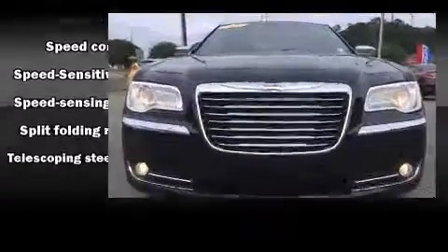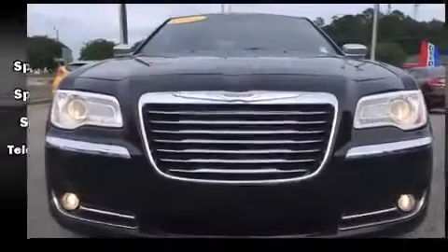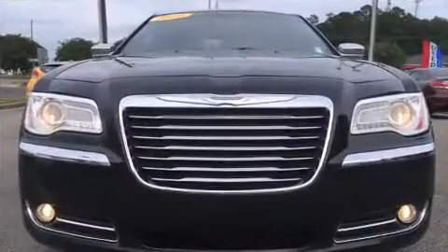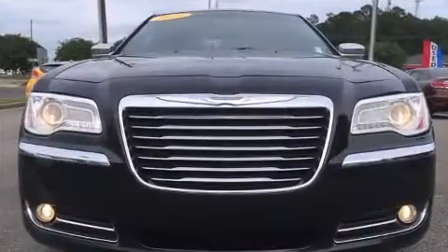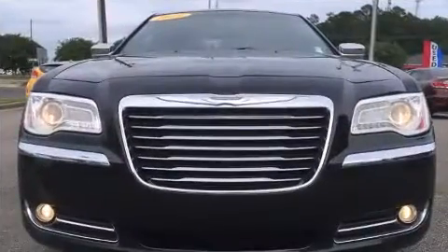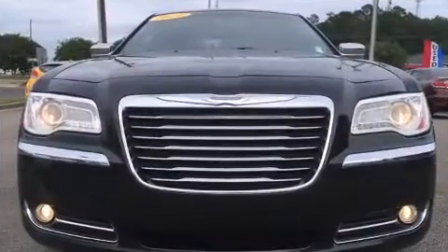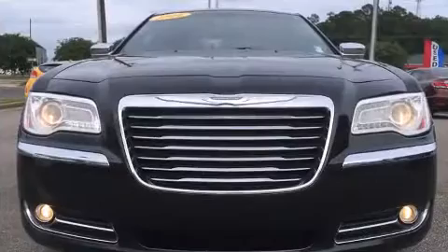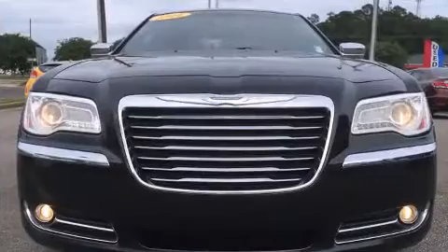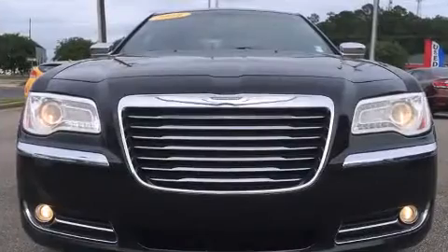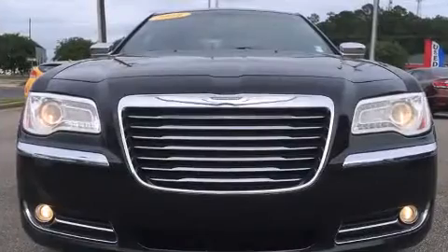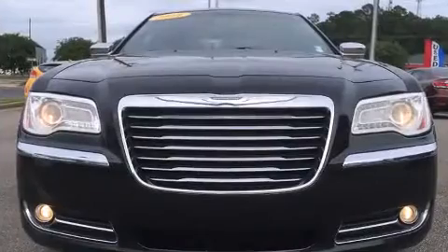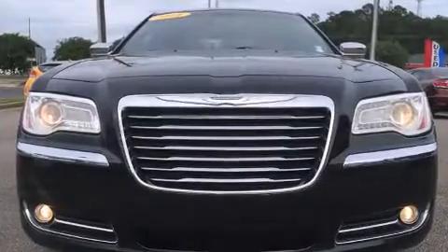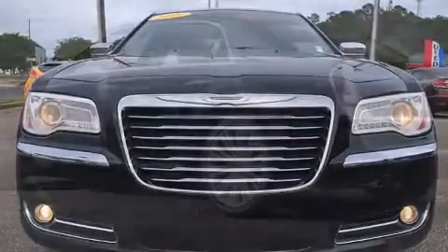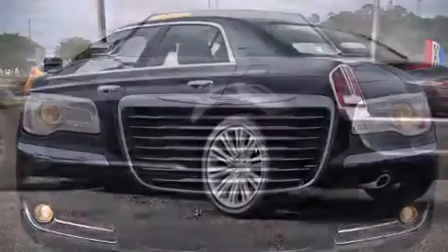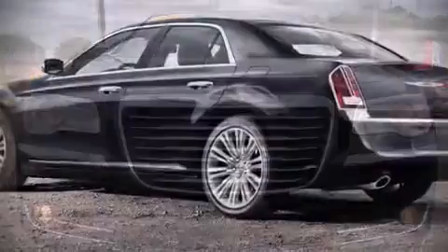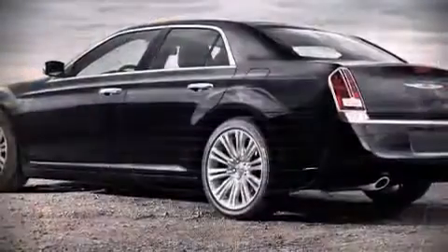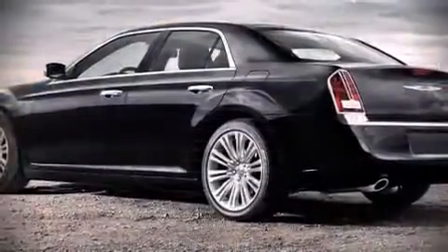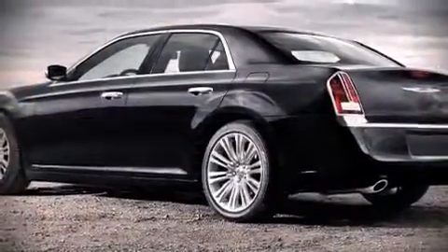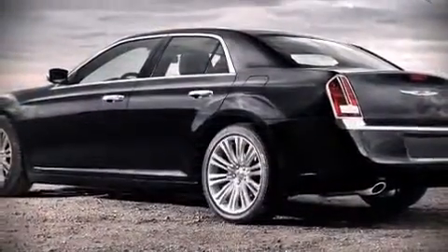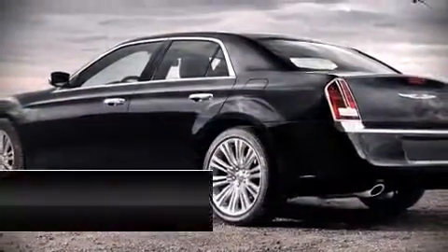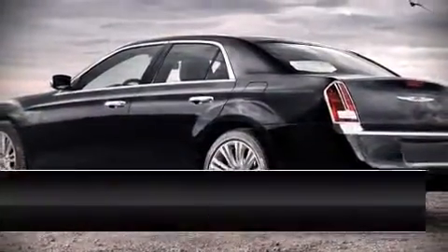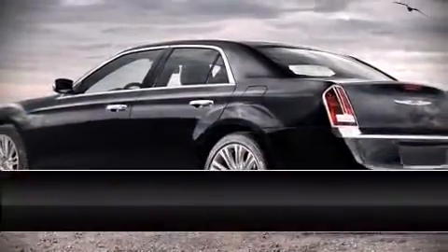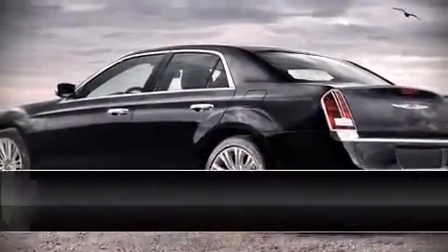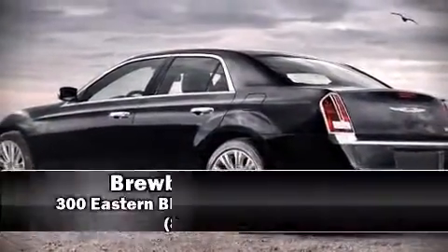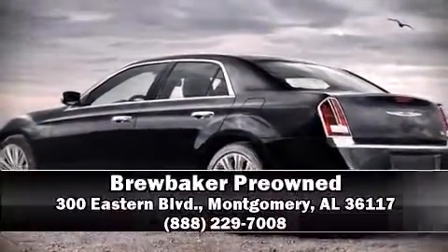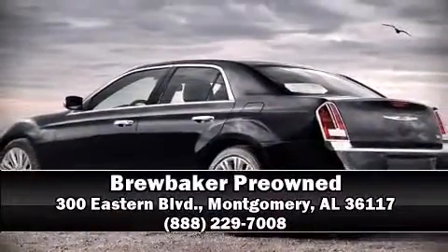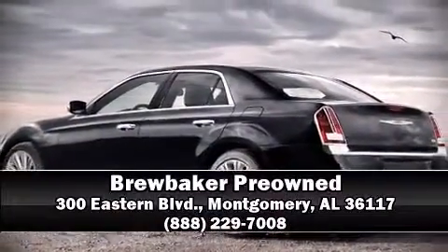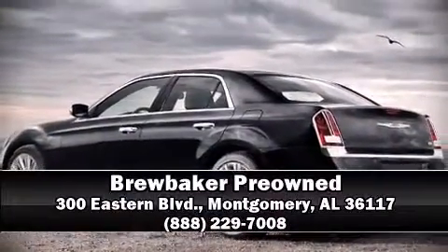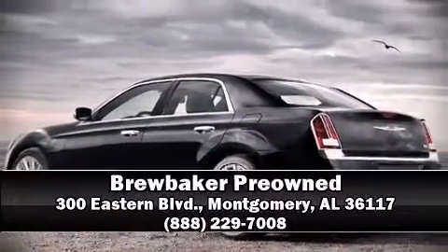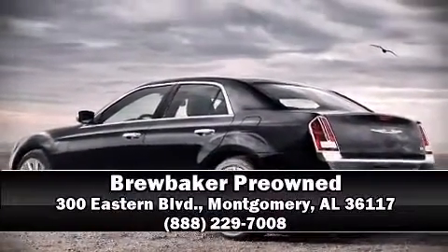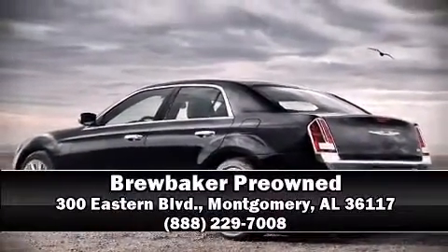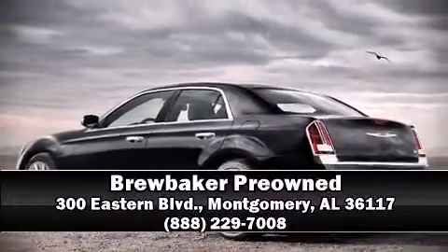A Carfax history report provides you peace of mind by detailing information related to past owners and service records. Stop by our dealership or give us a call for more information.